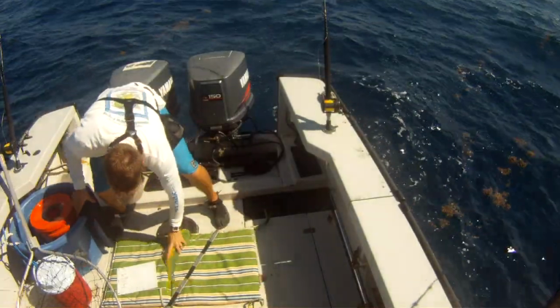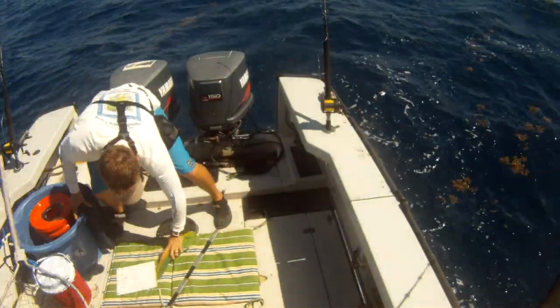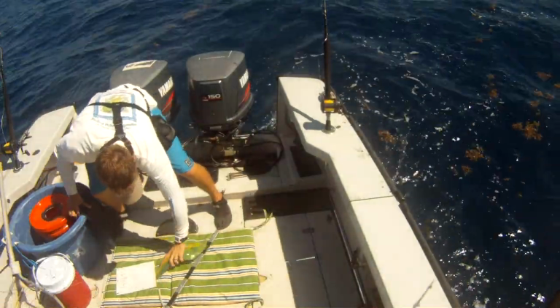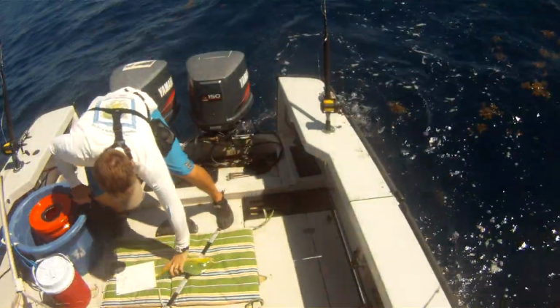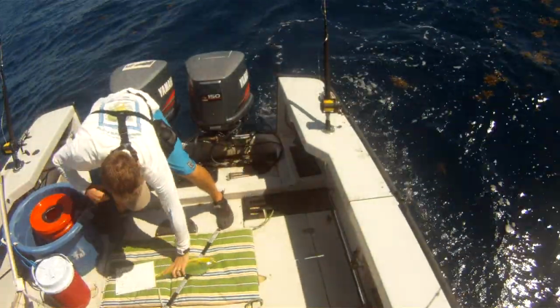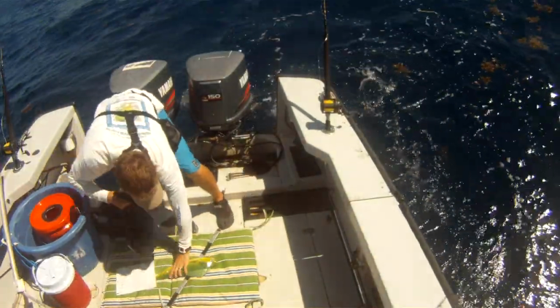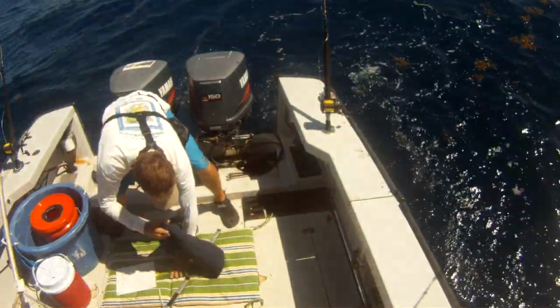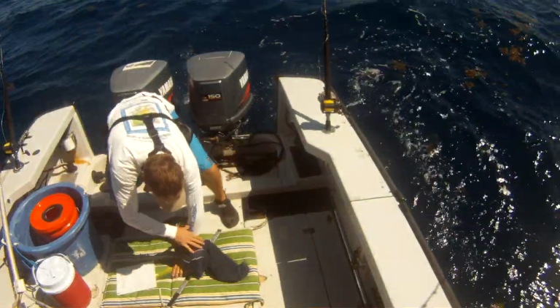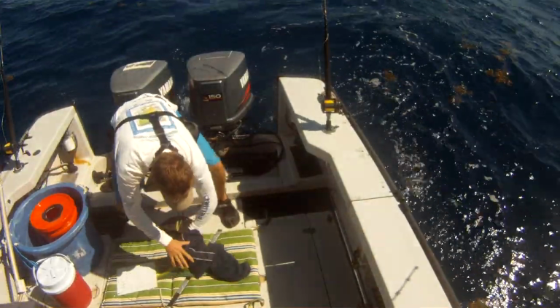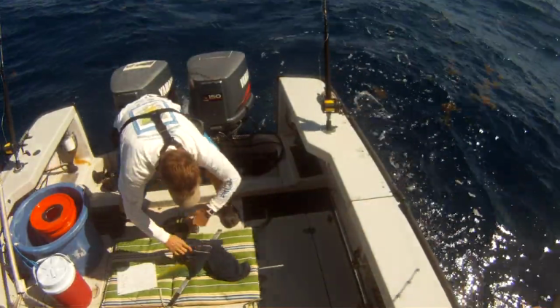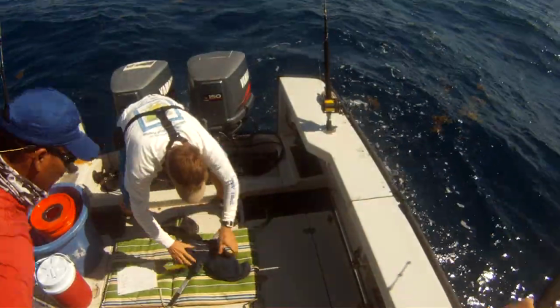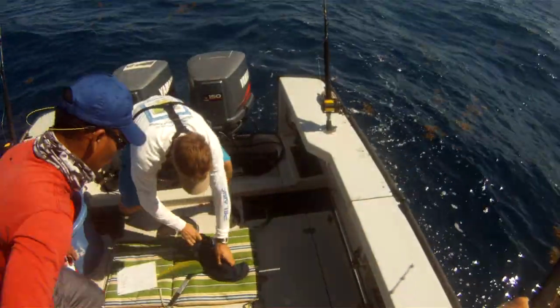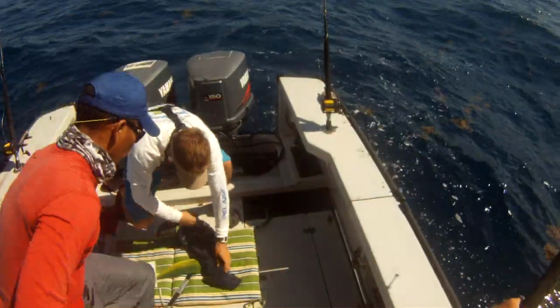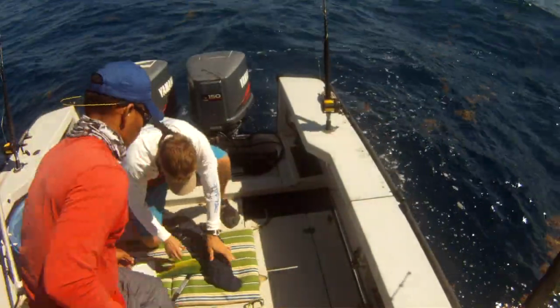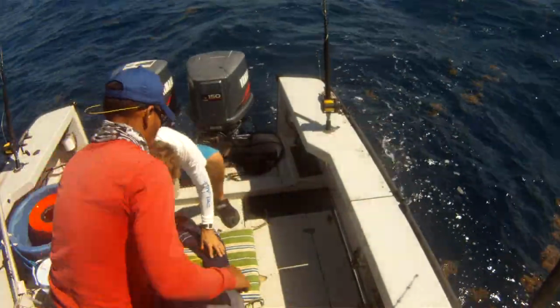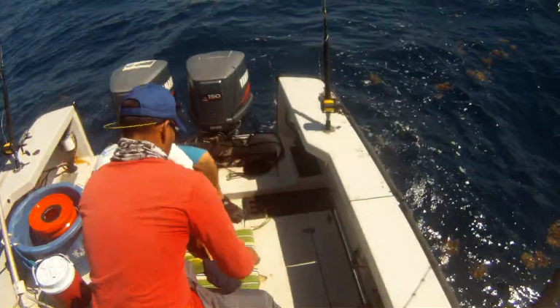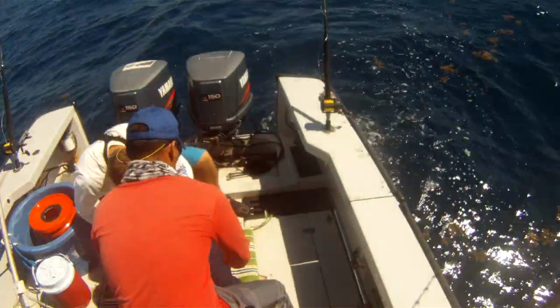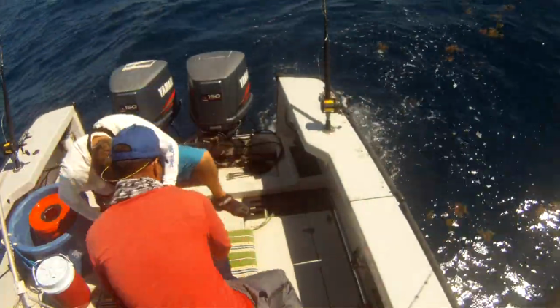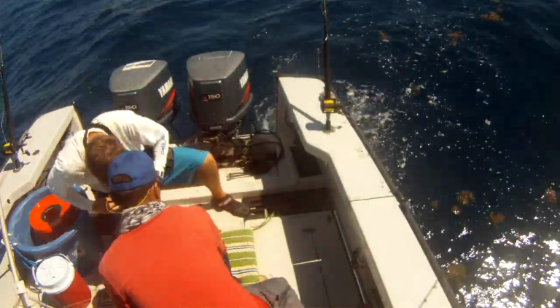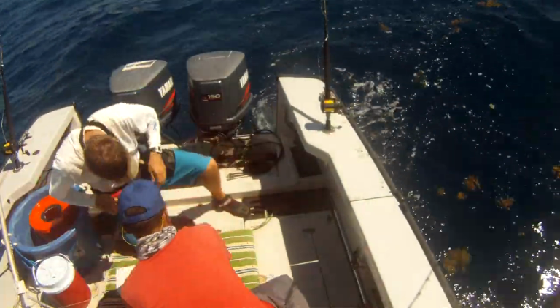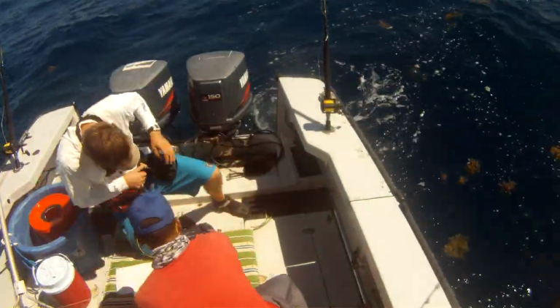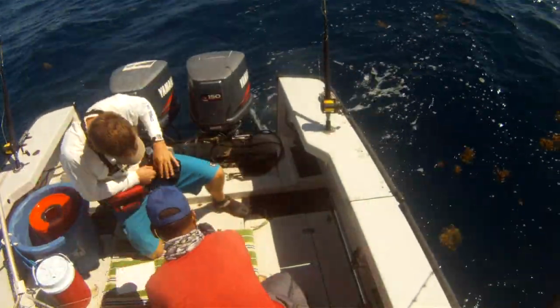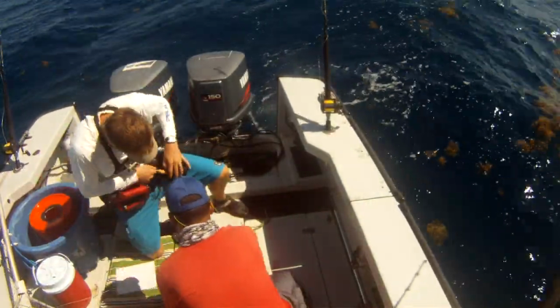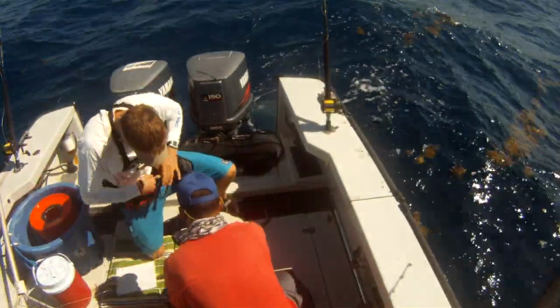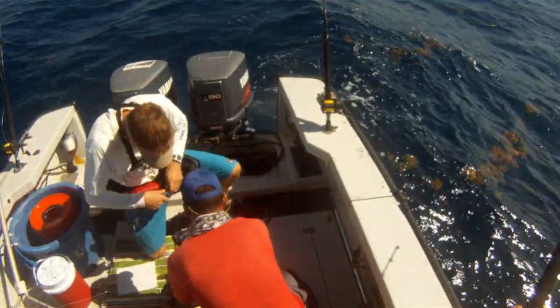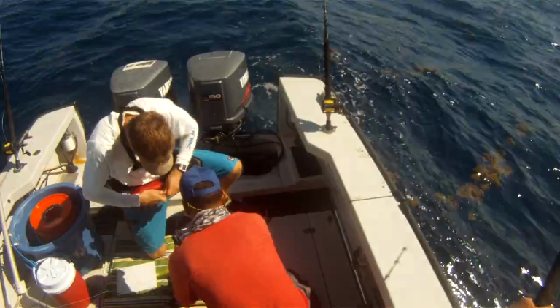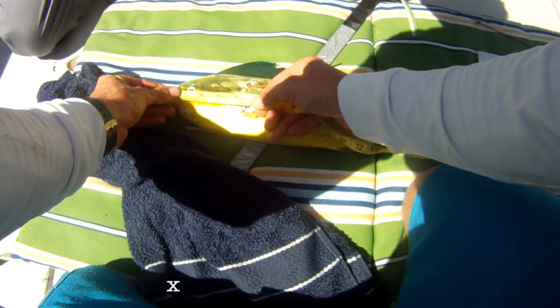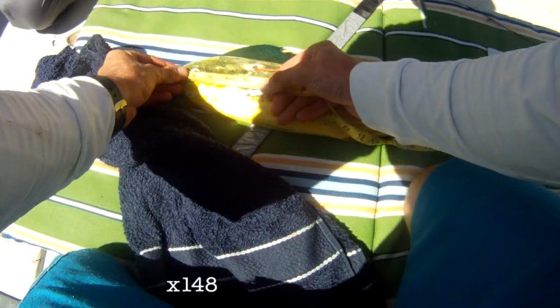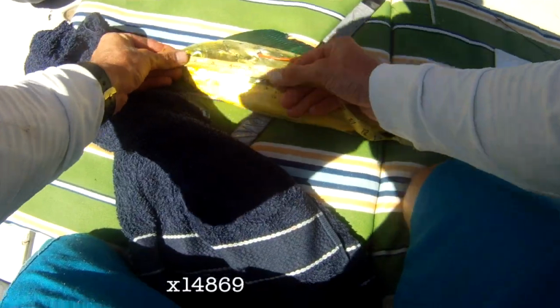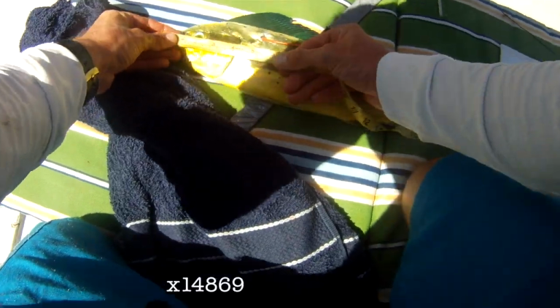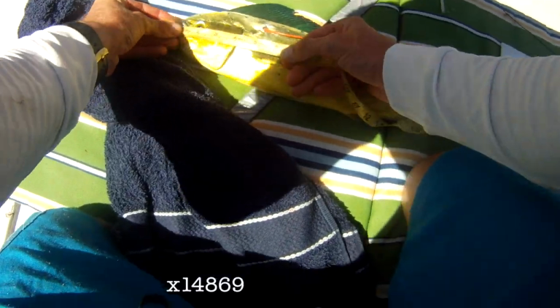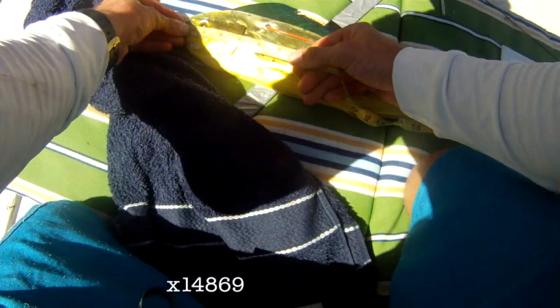Lastly, we tagged our next — a very small 18-inch cow that probably weighed a pound and a half.